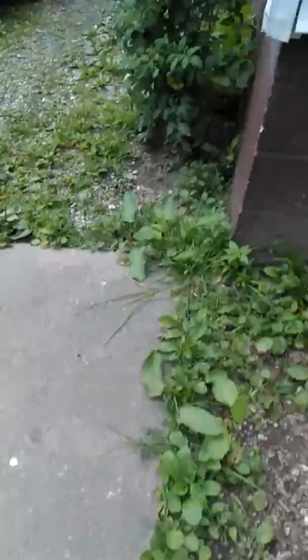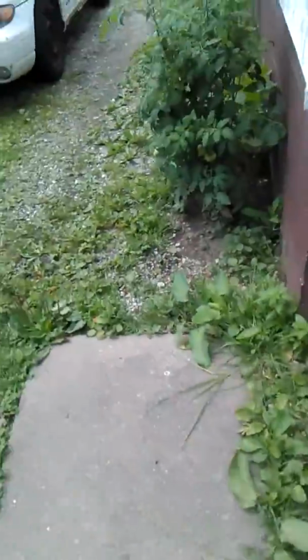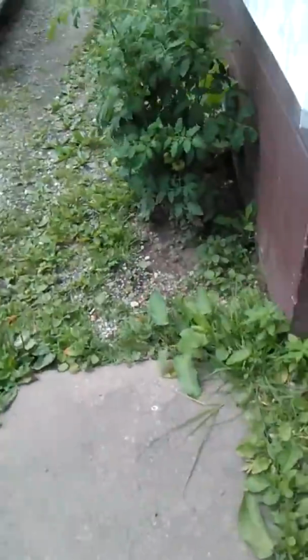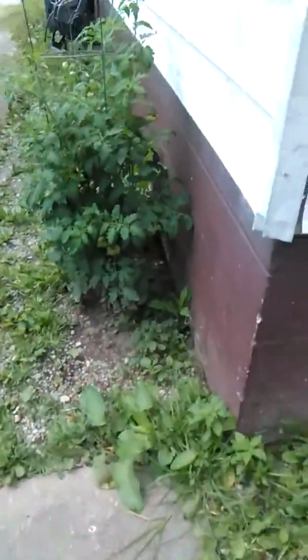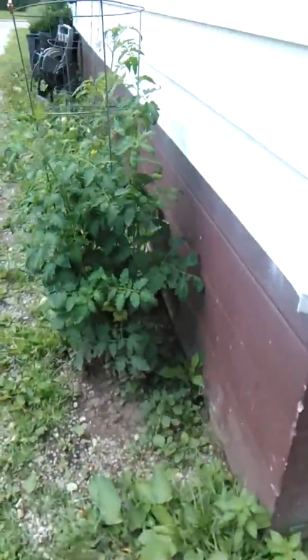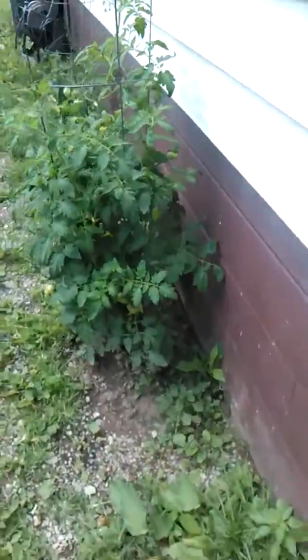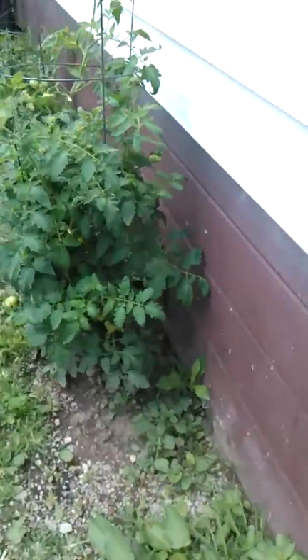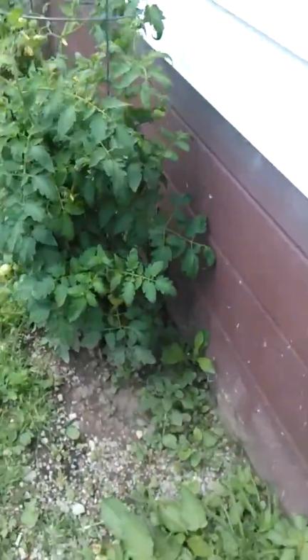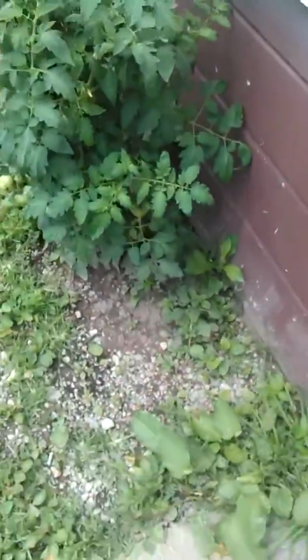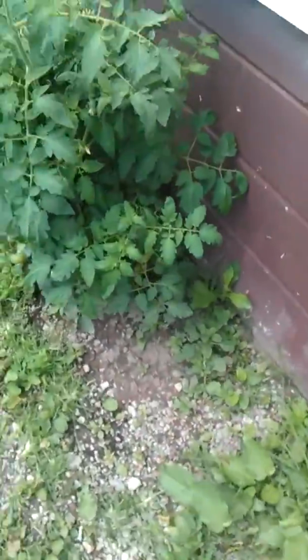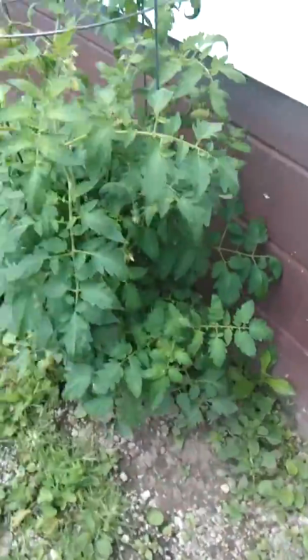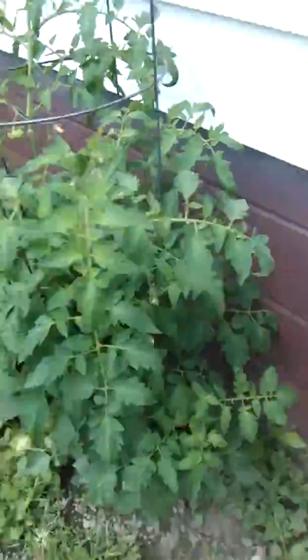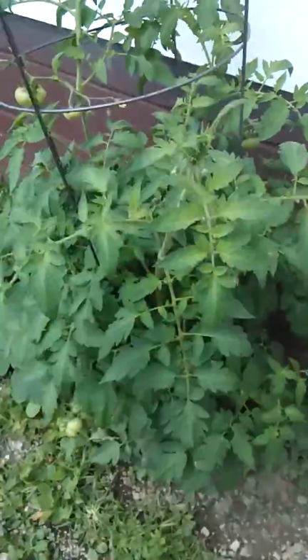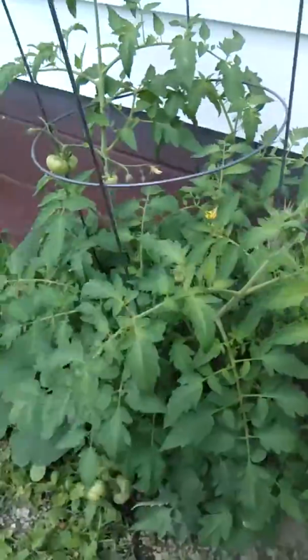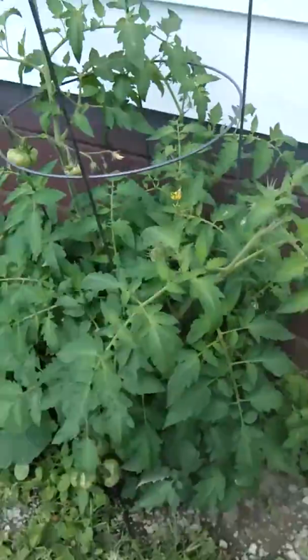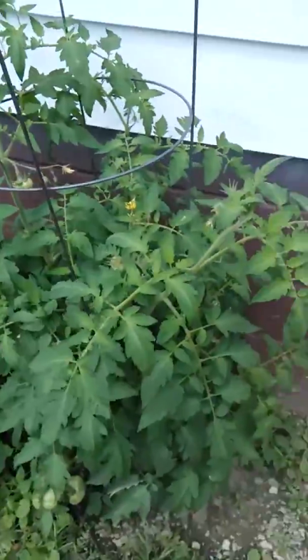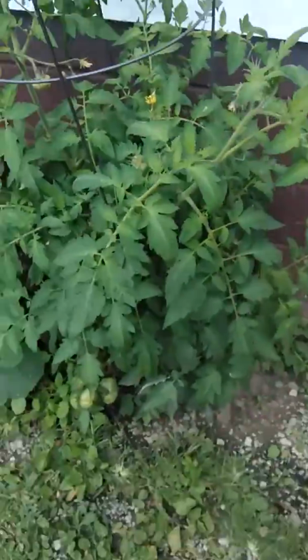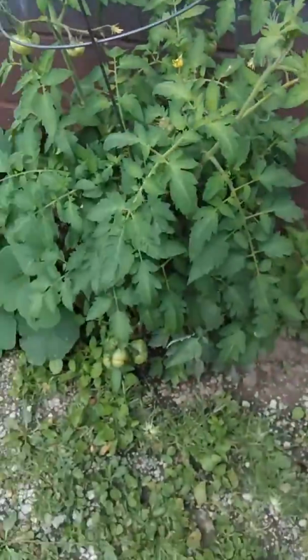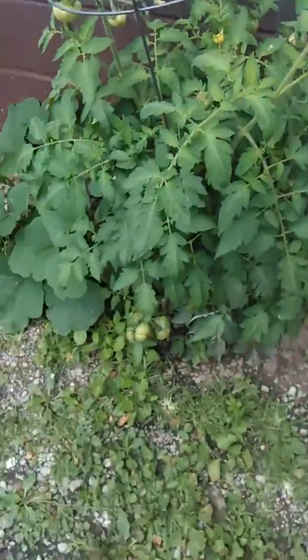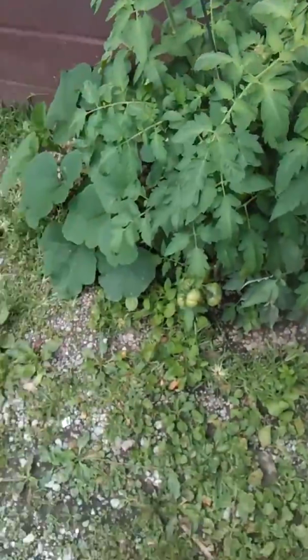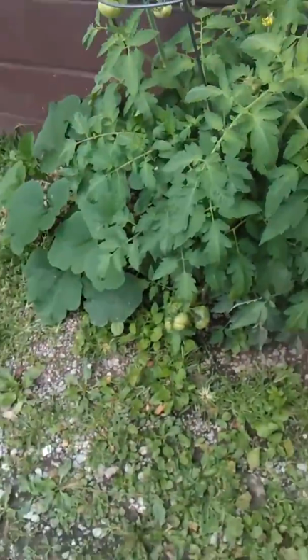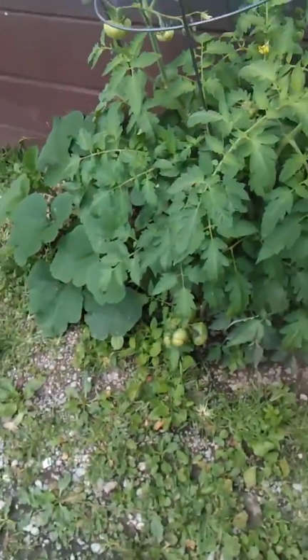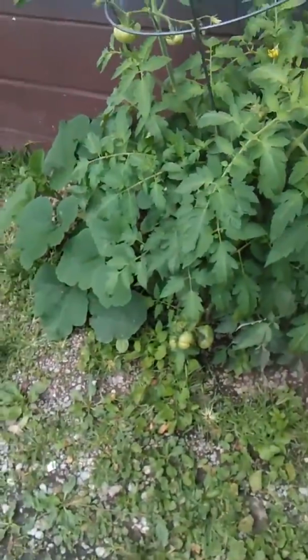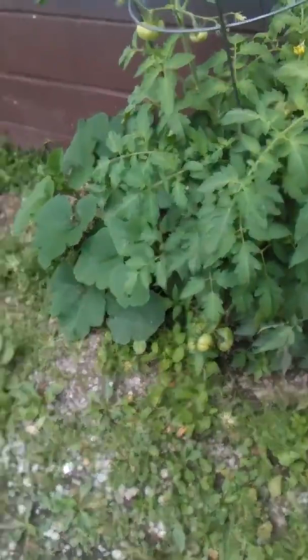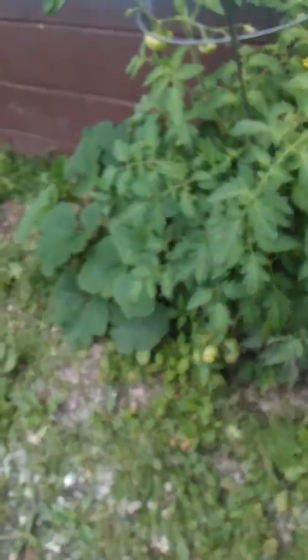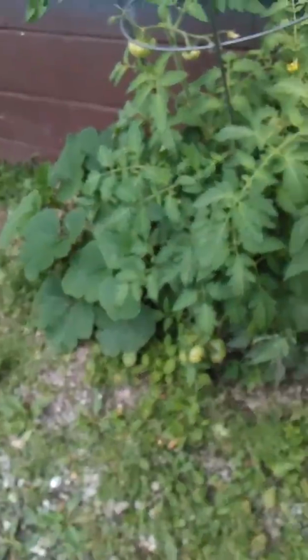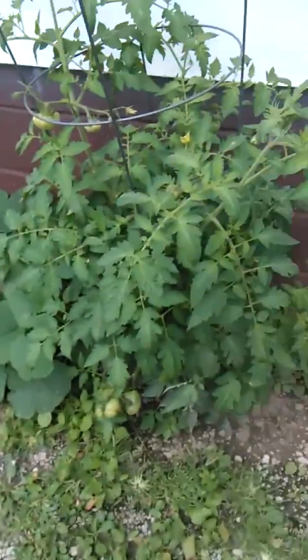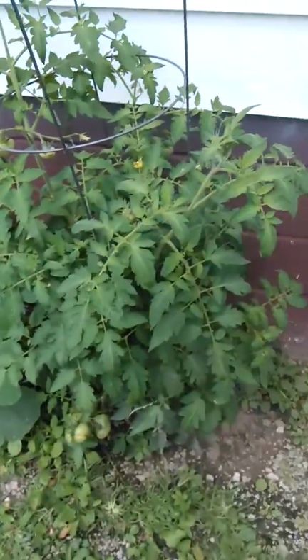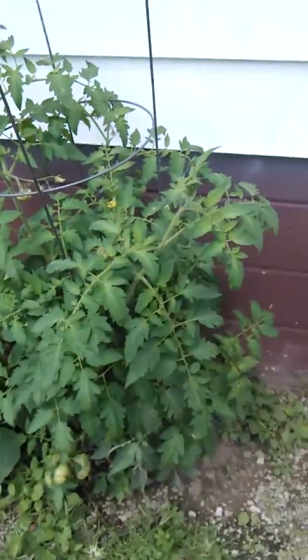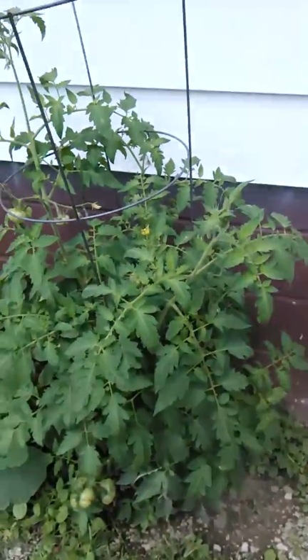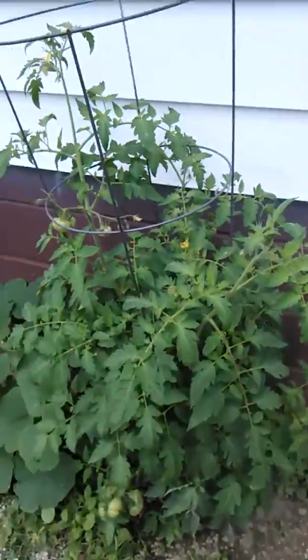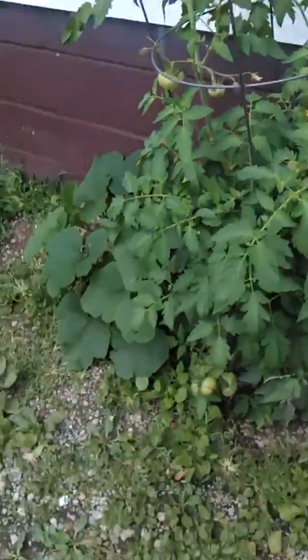Here we've got Beefmaster Tomatoes. Look at this plant. He's huge.